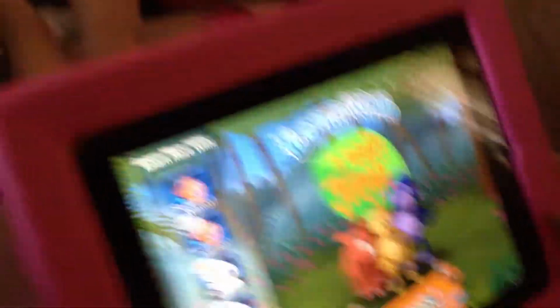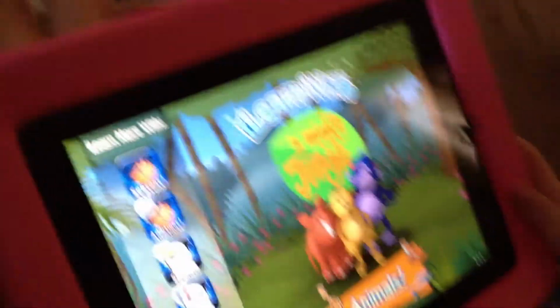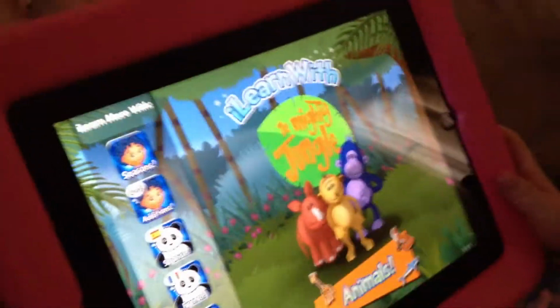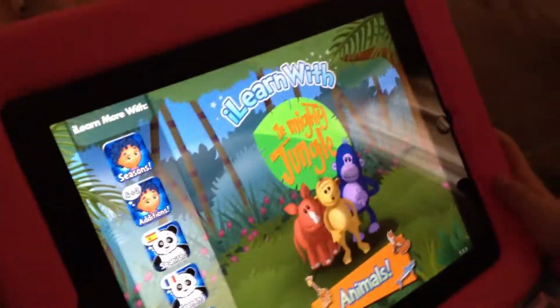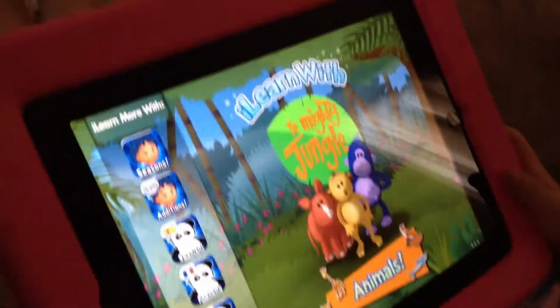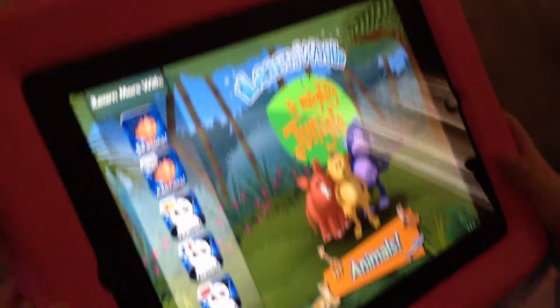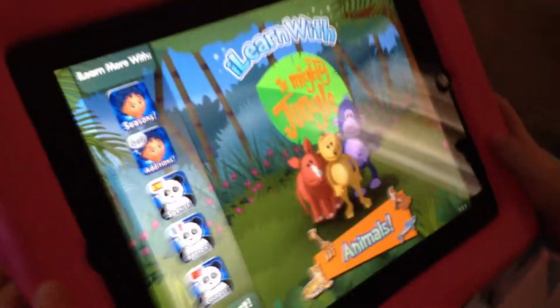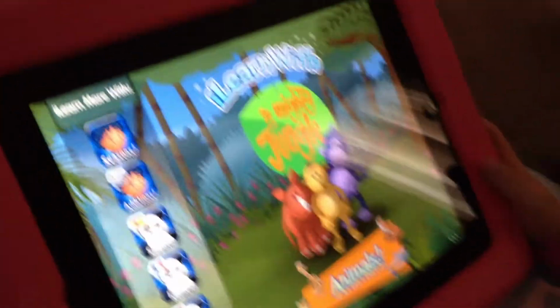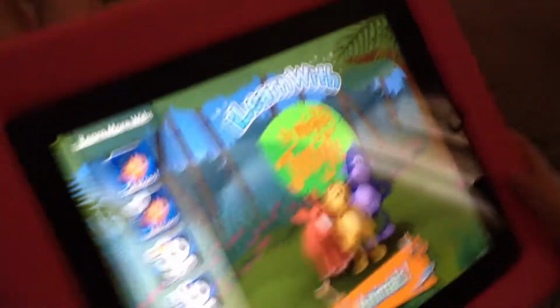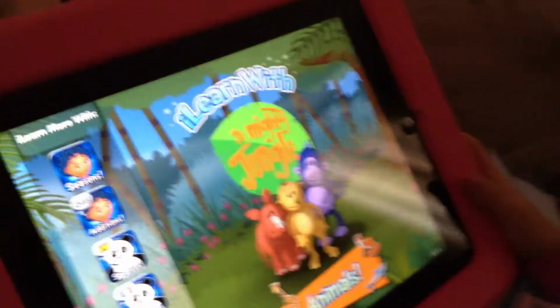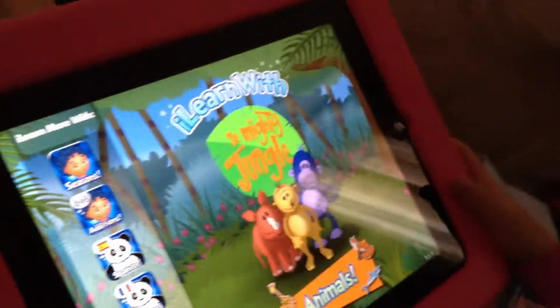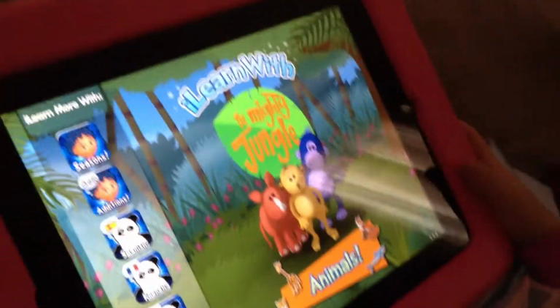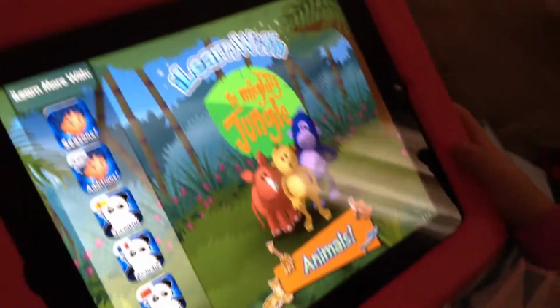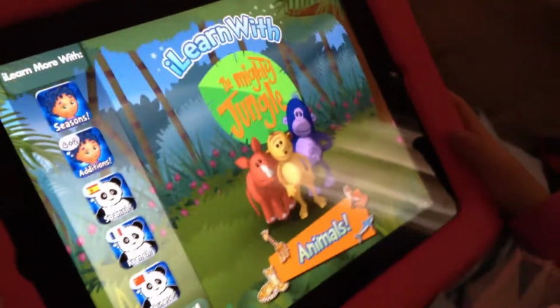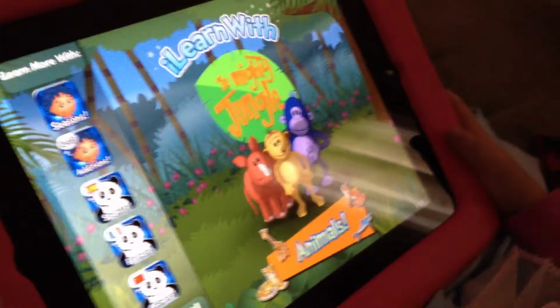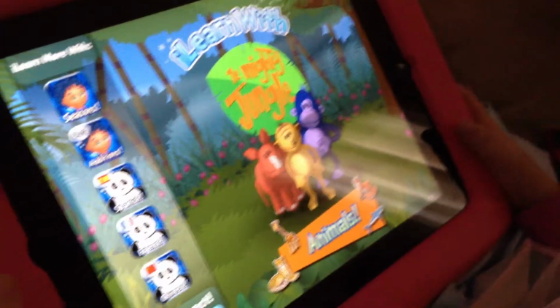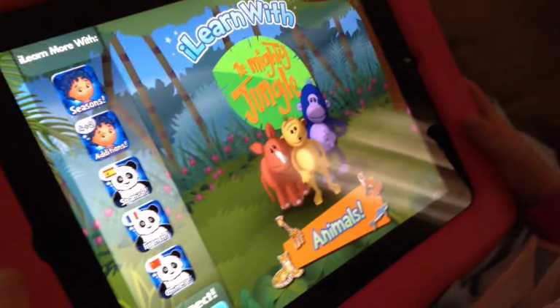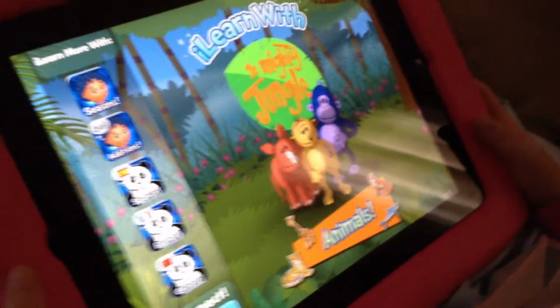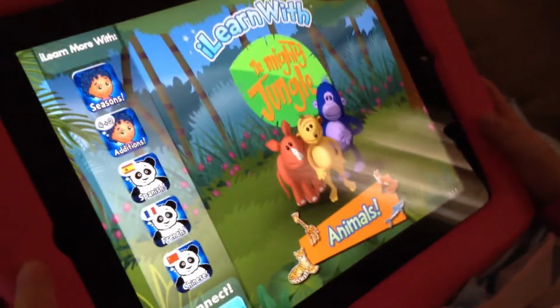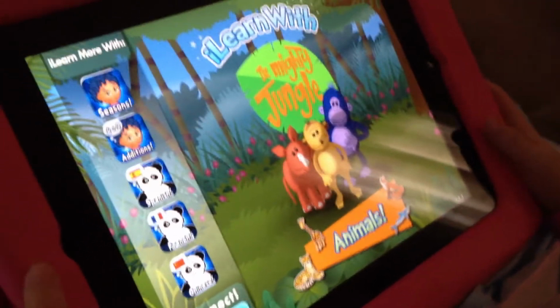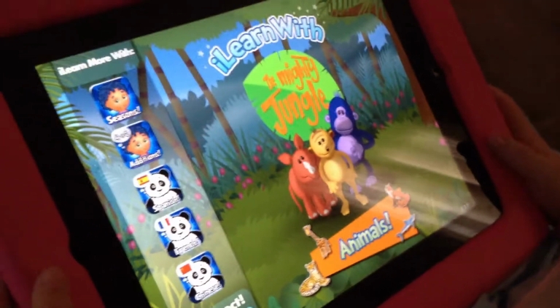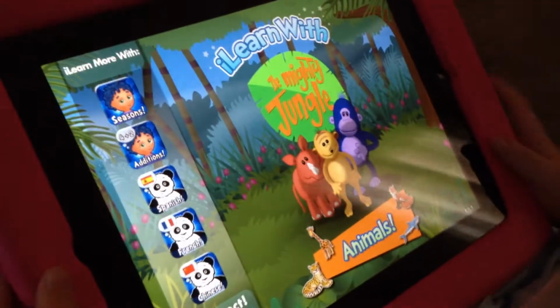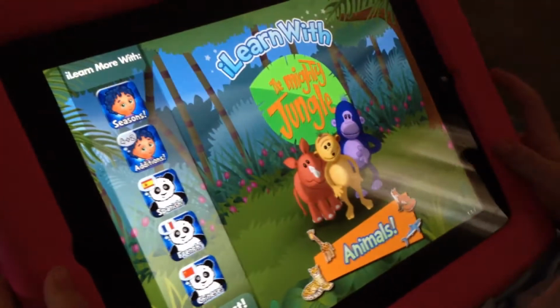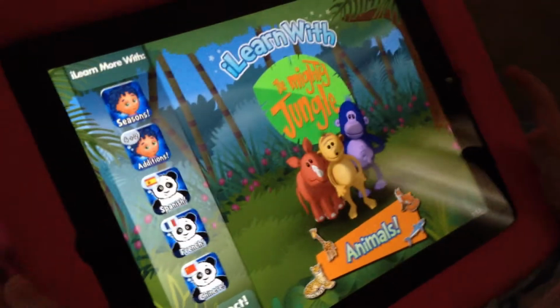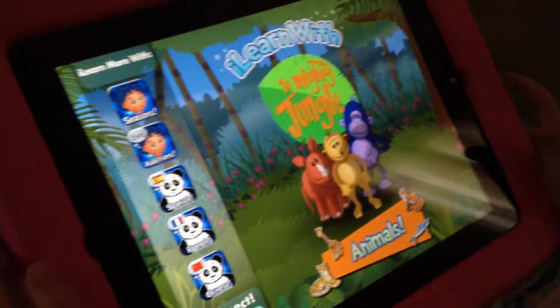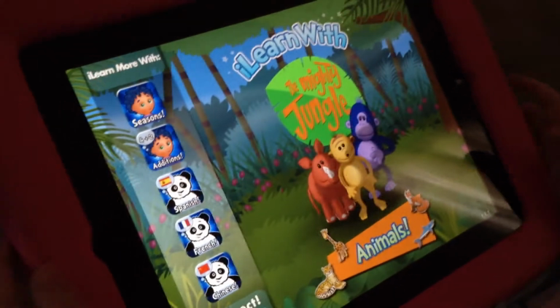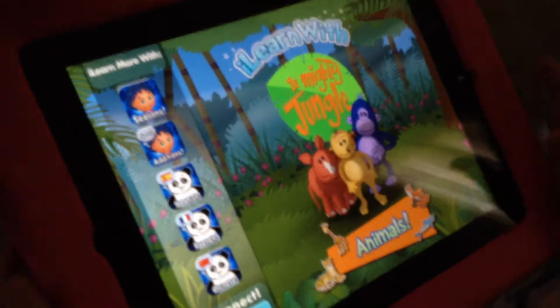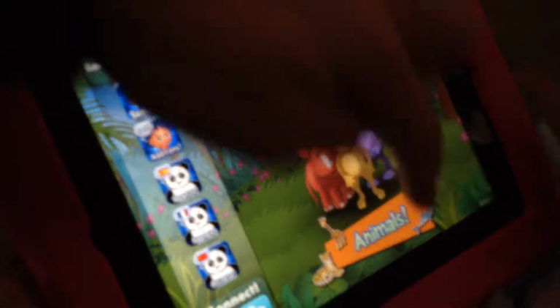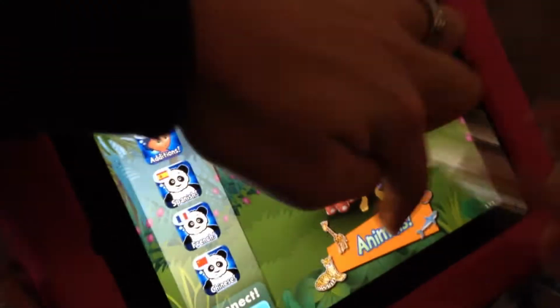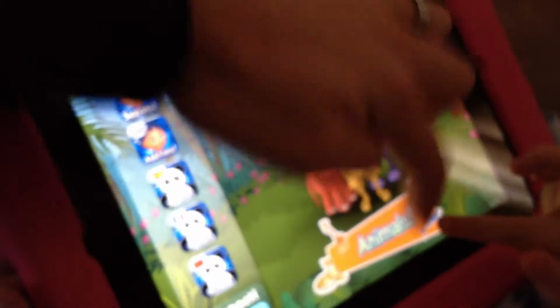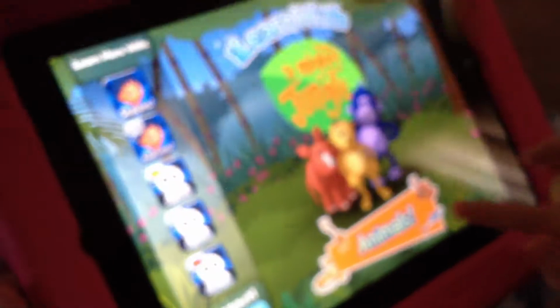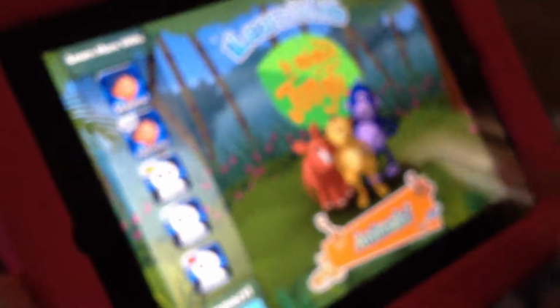Okay, so this is I Learn With Poco Animal. Let's see. Show me how it works. Animals.